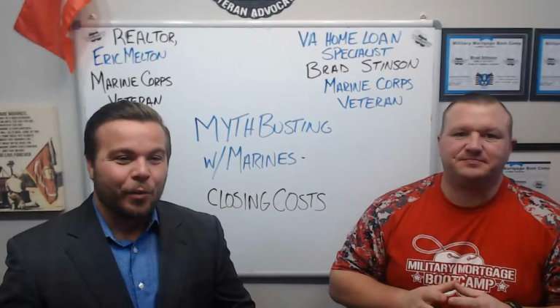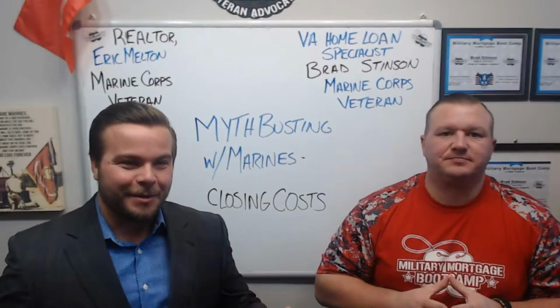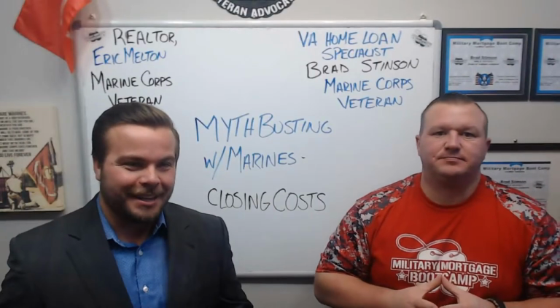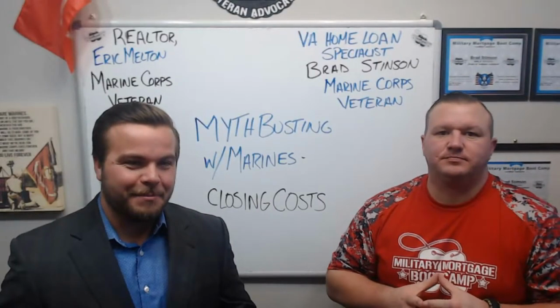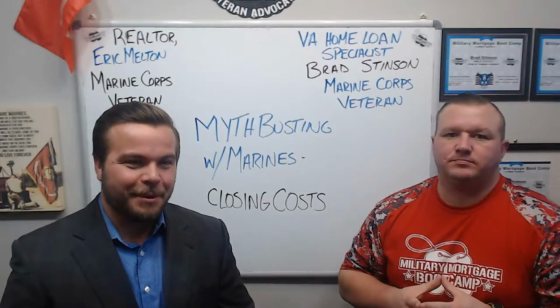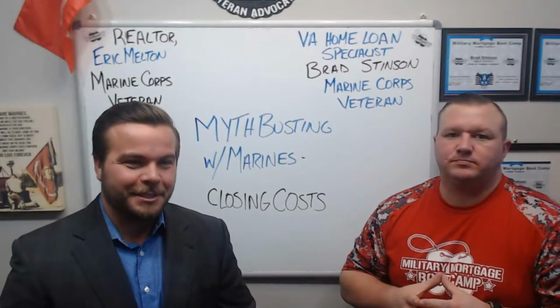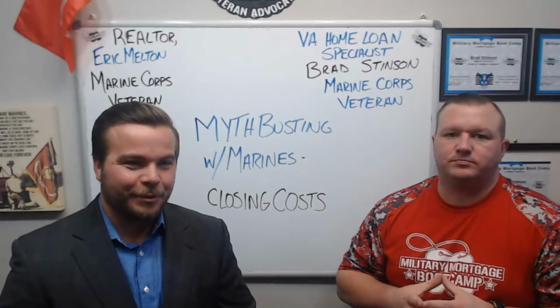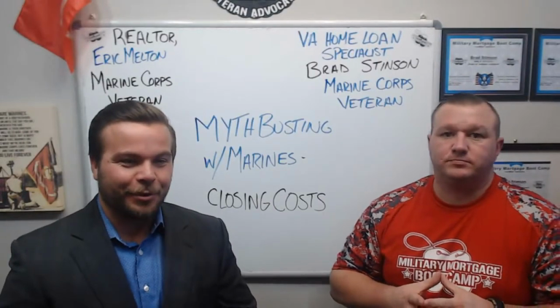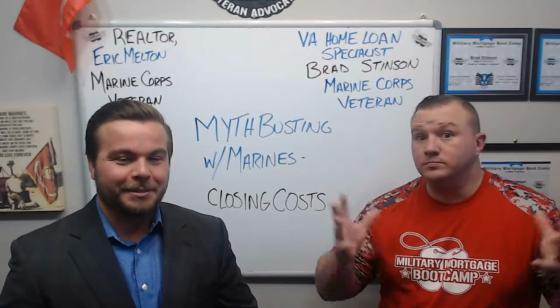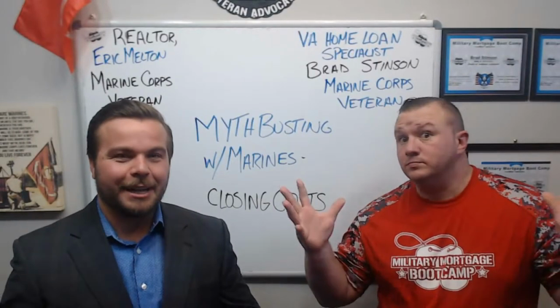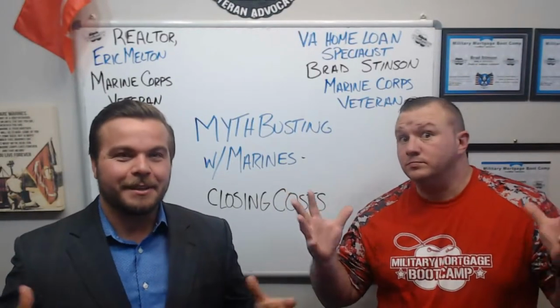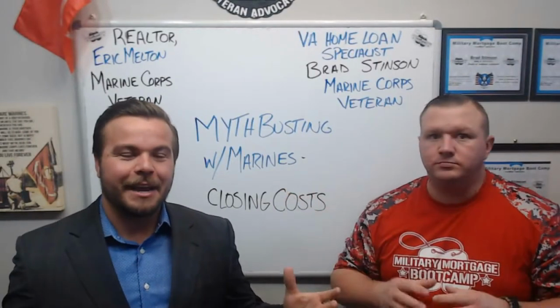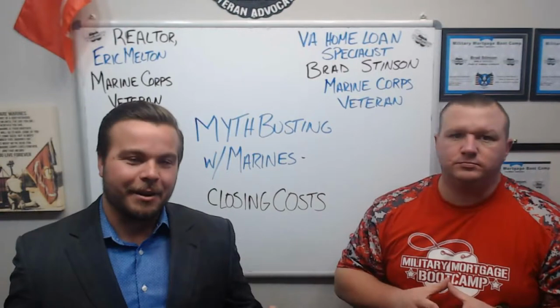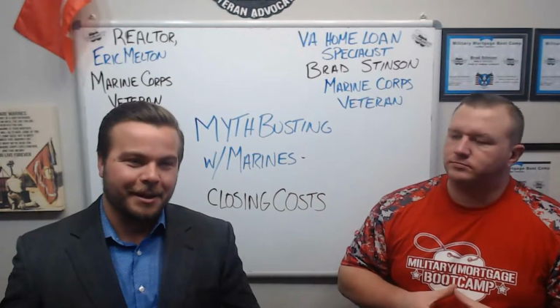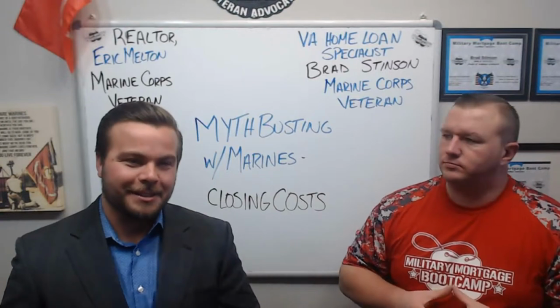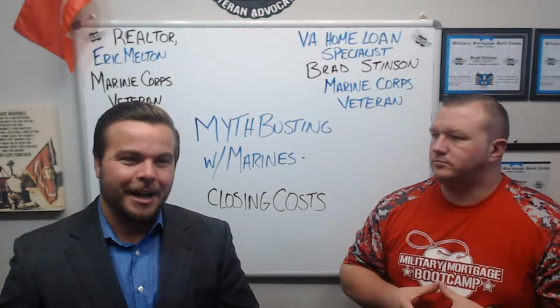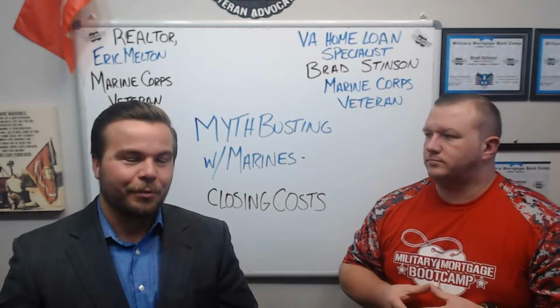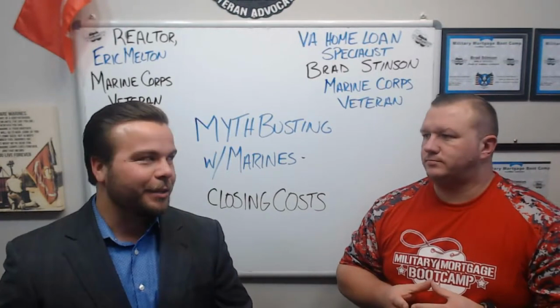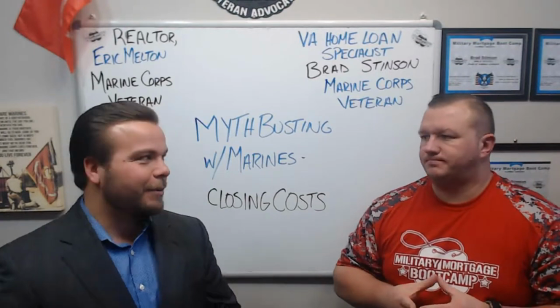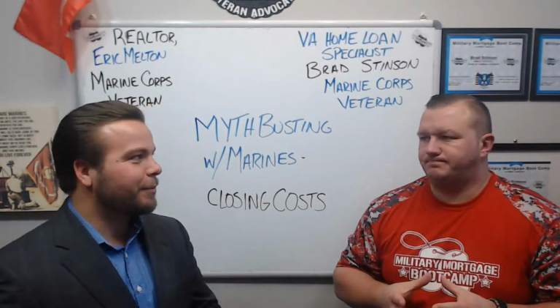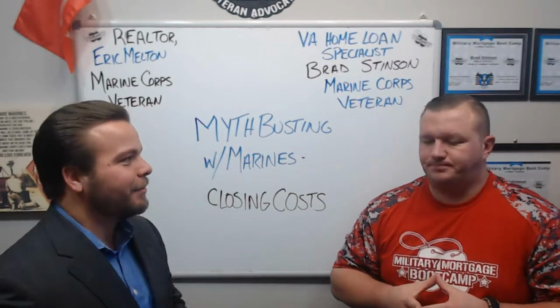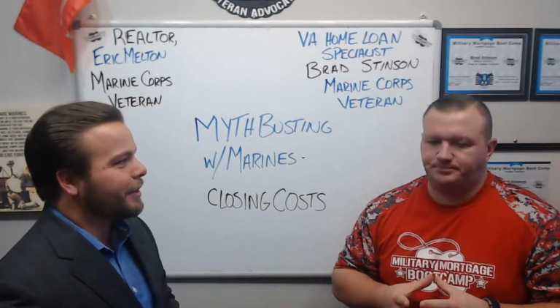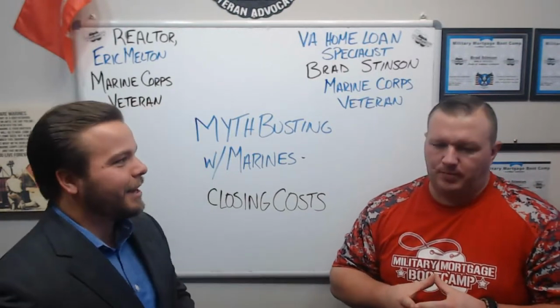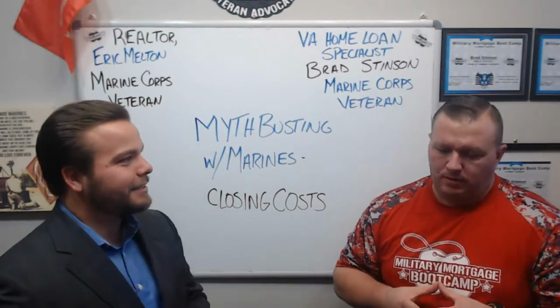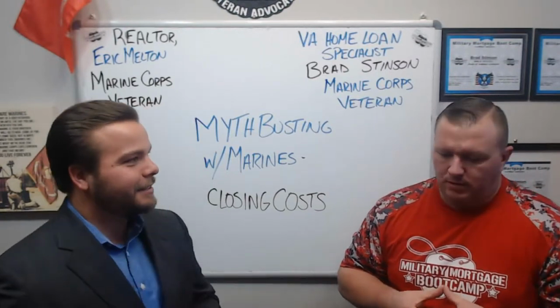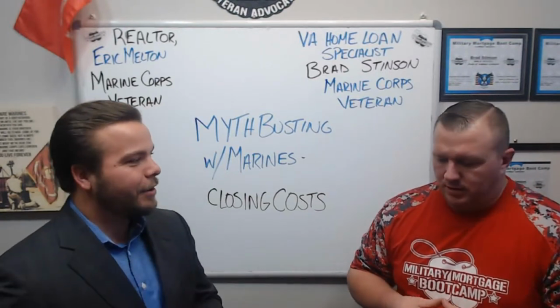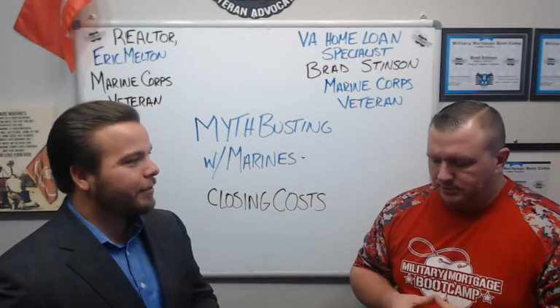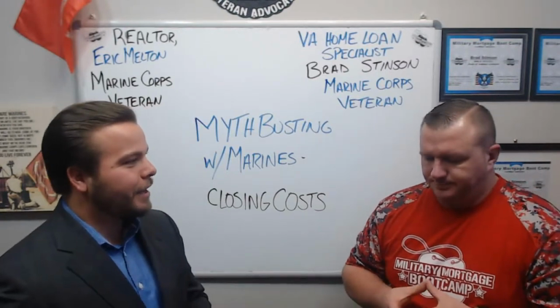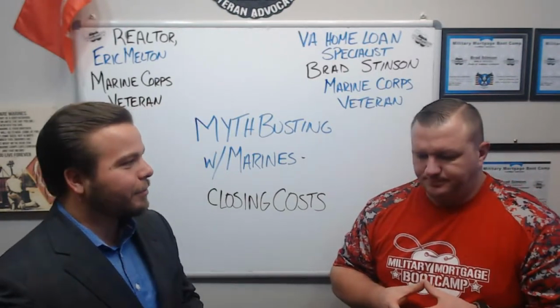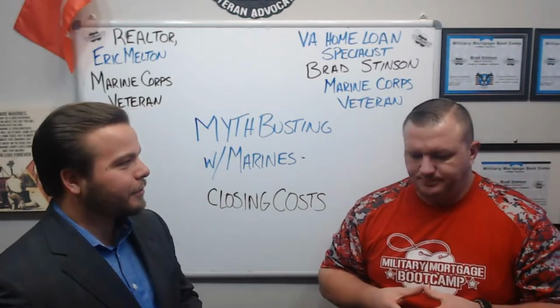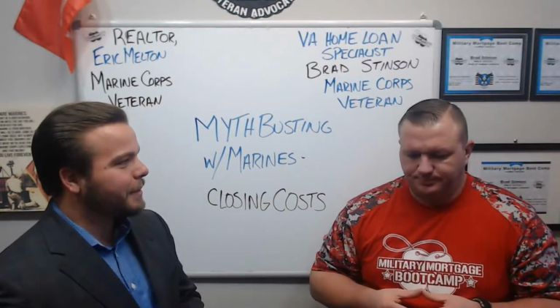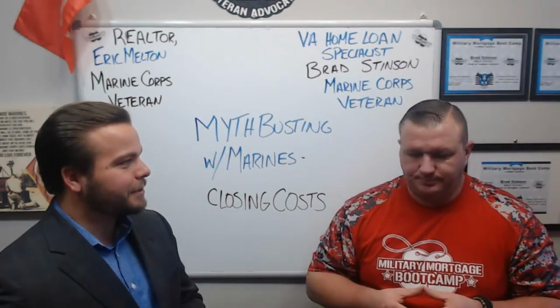Welcome back to Mythbusting with Marines. My name is Eric Melton. I'm a realtor. I'm with my good friend Brad Stinson, a VA home loan specialist.